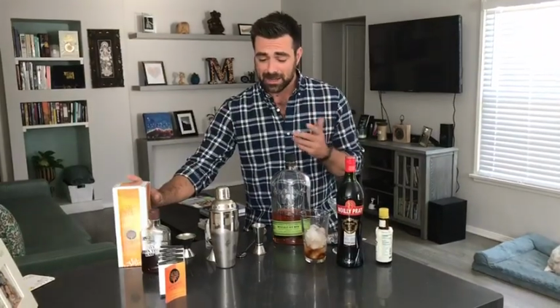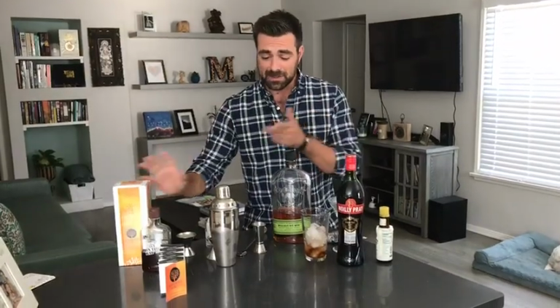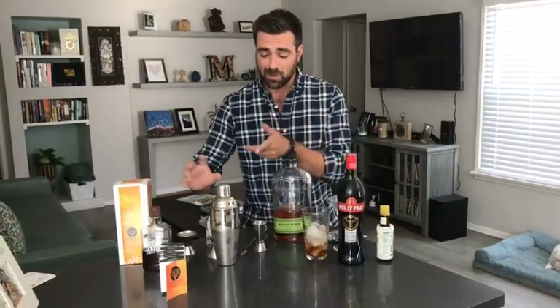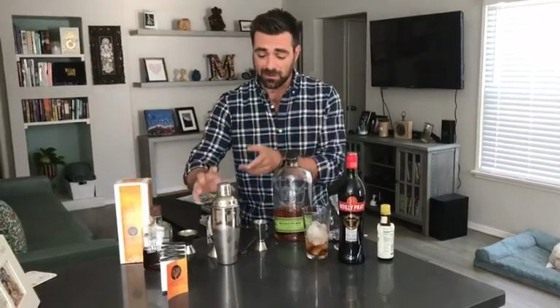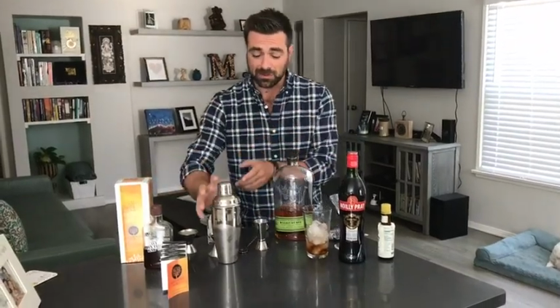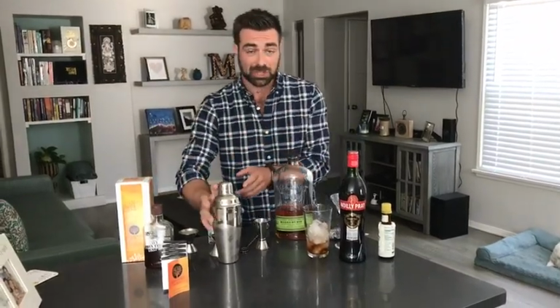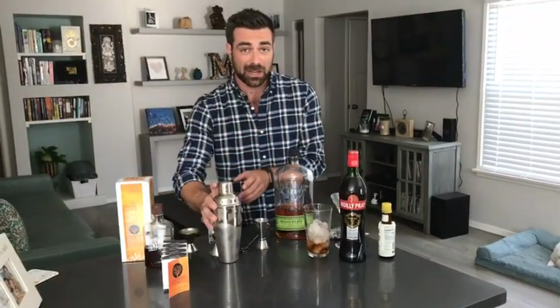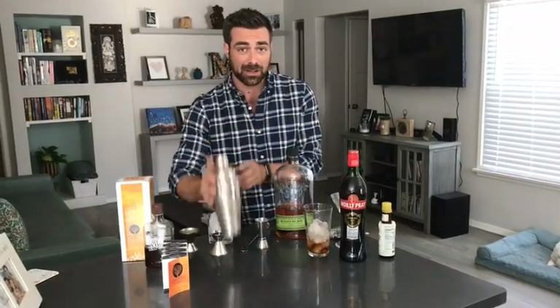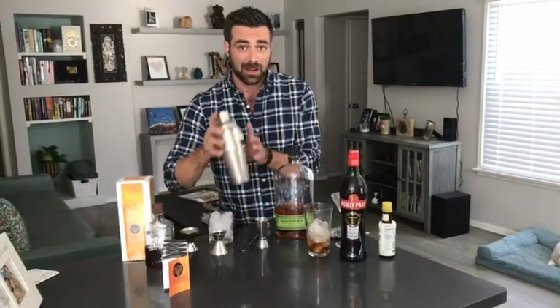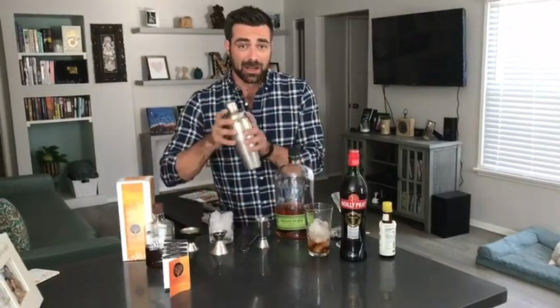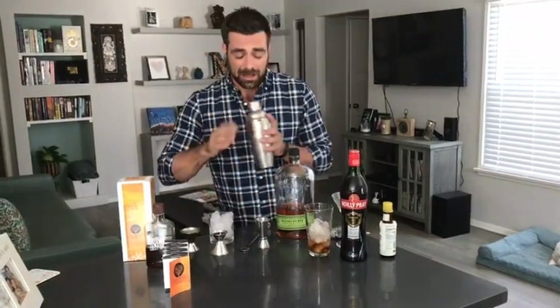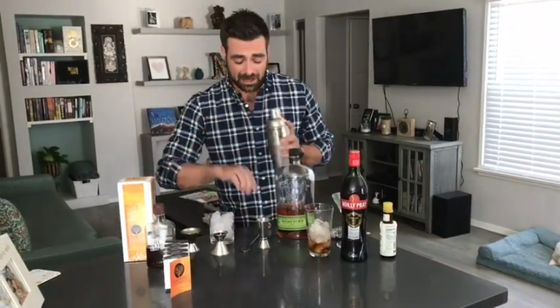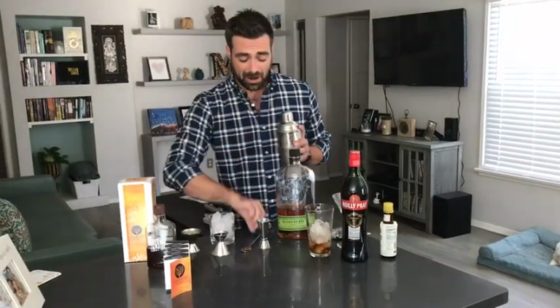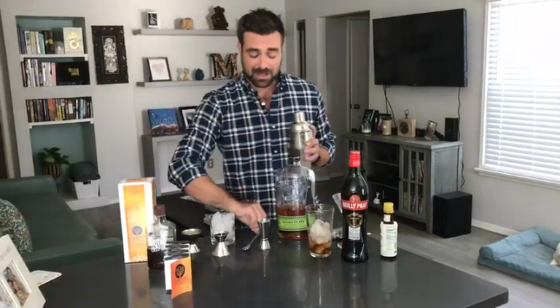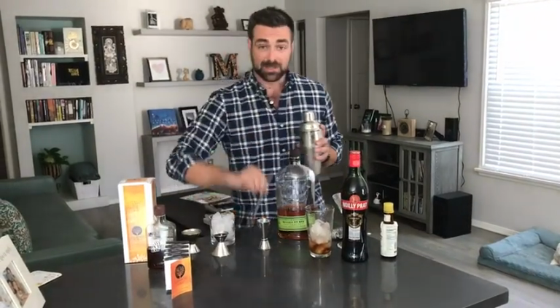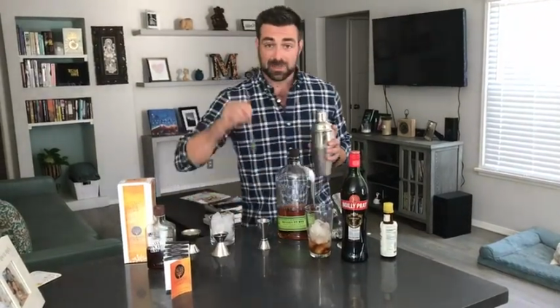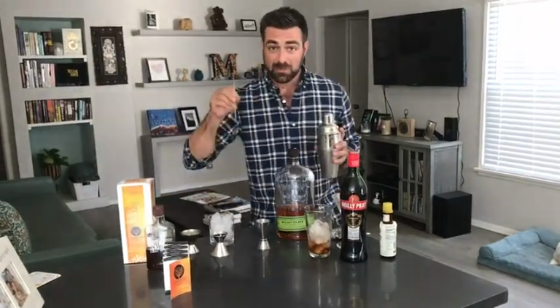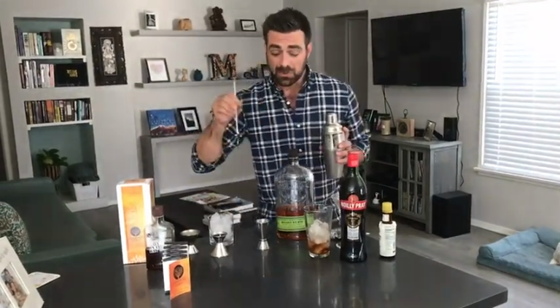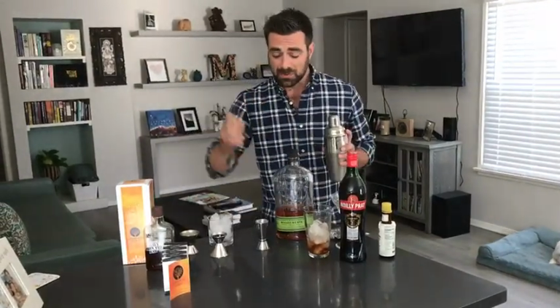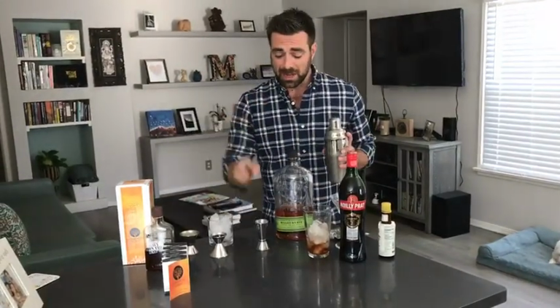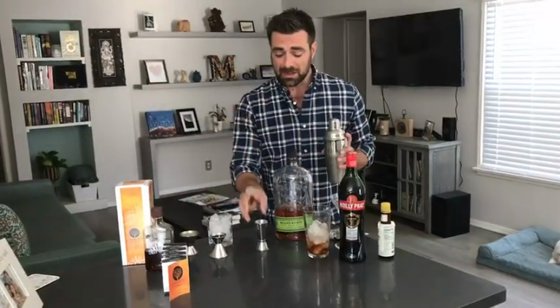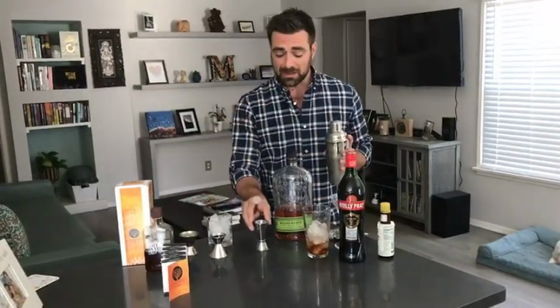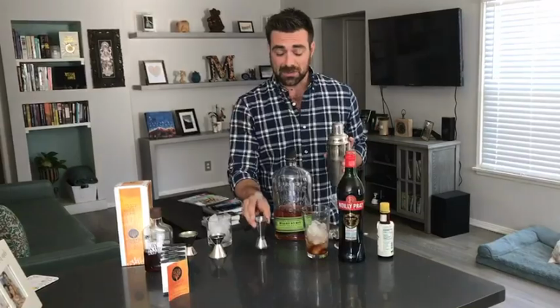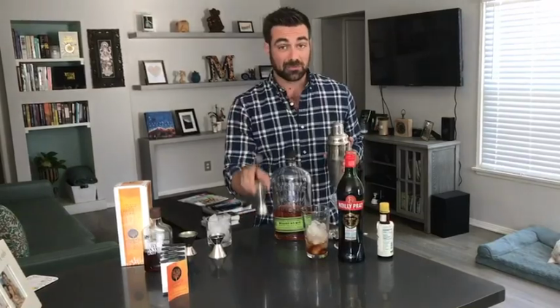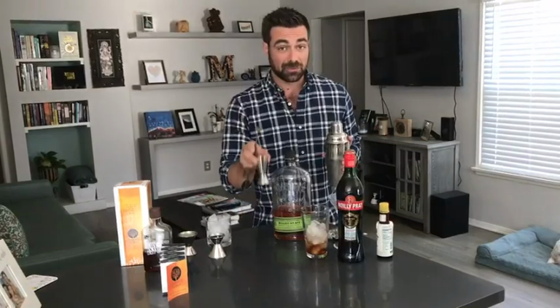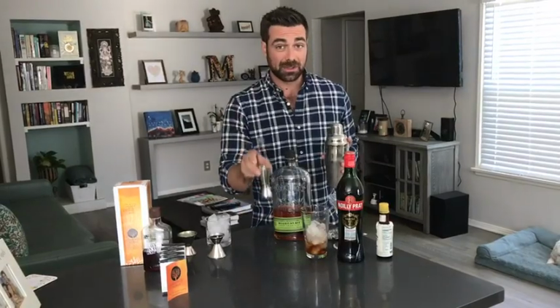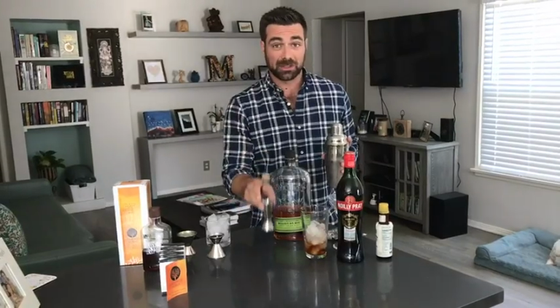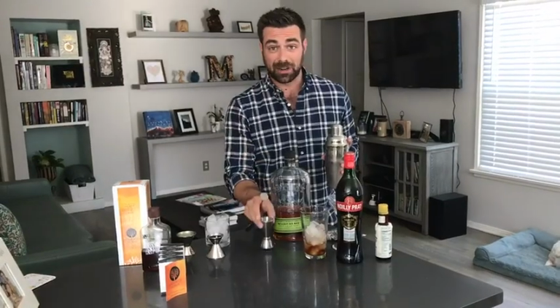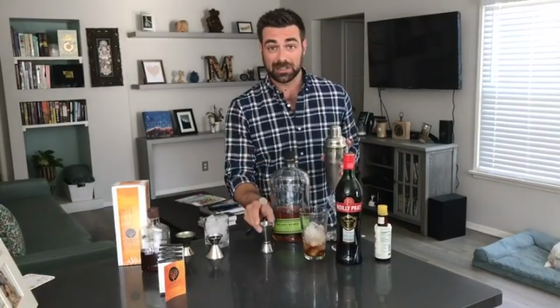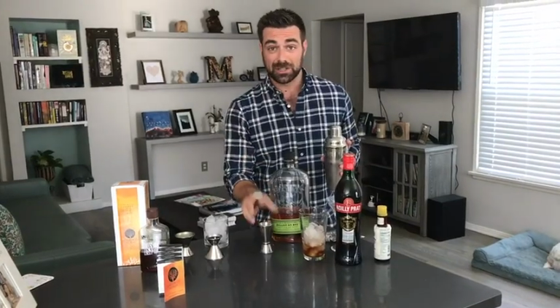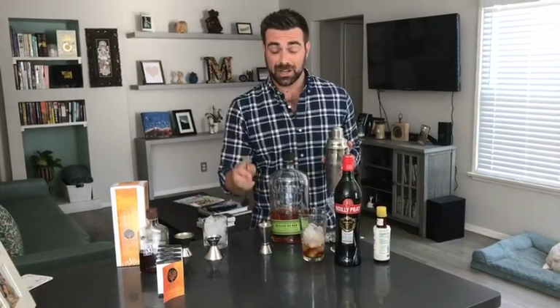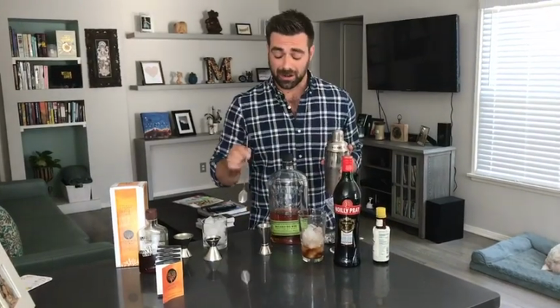You get this wonderful shaker, you get an awesome spoon, and you get this really great jigger.